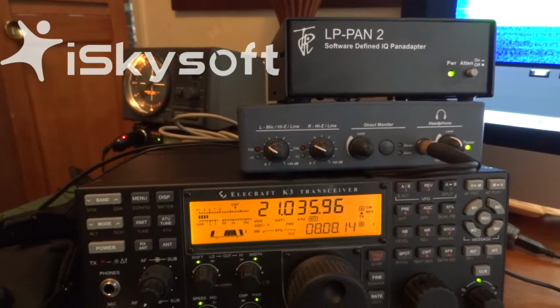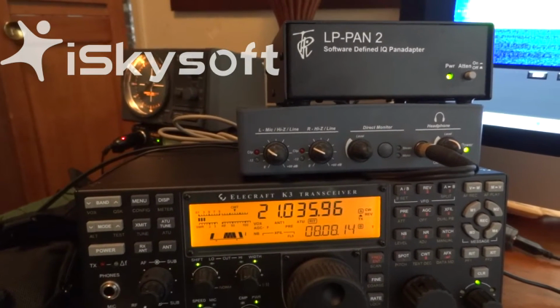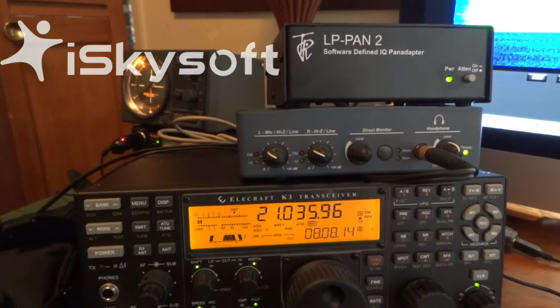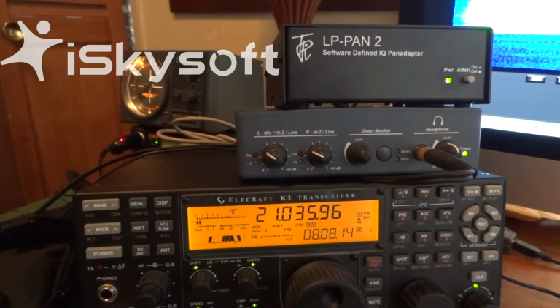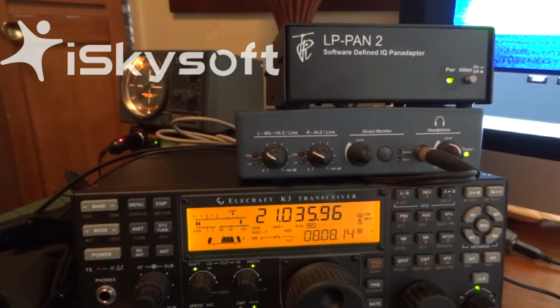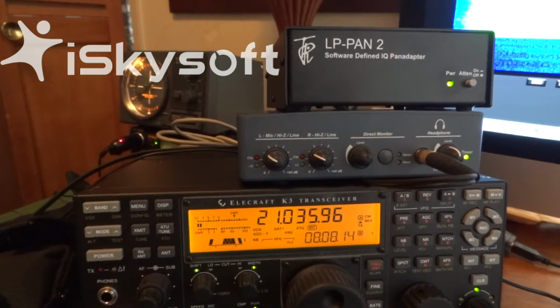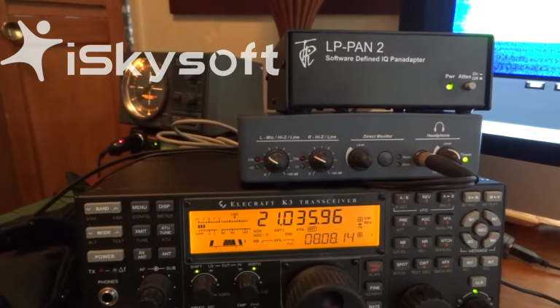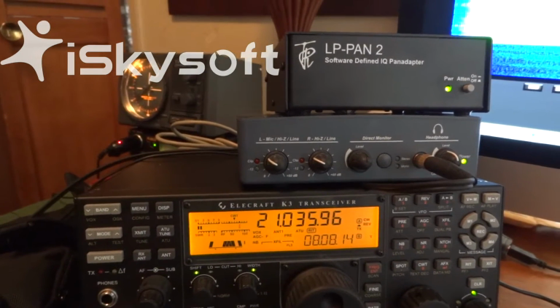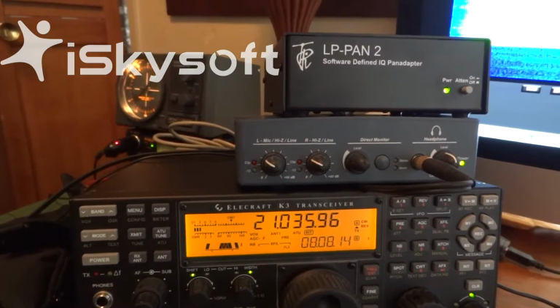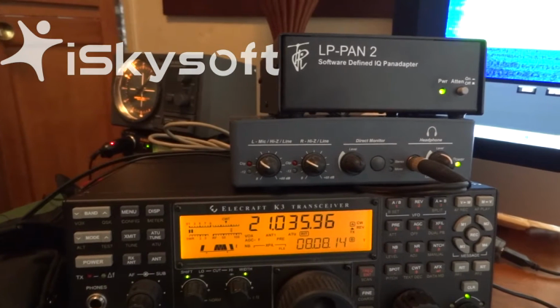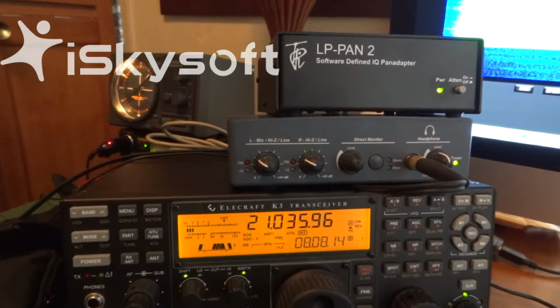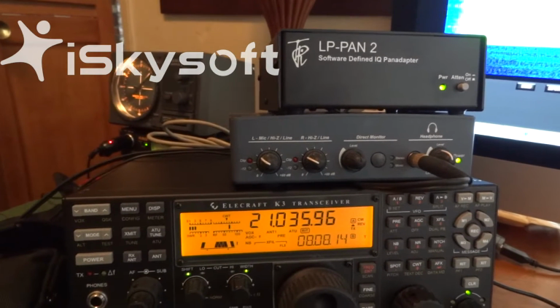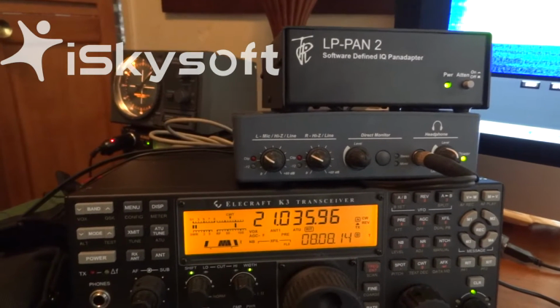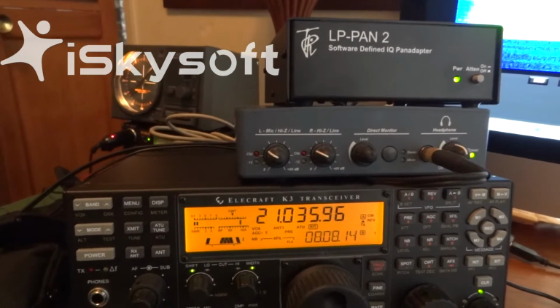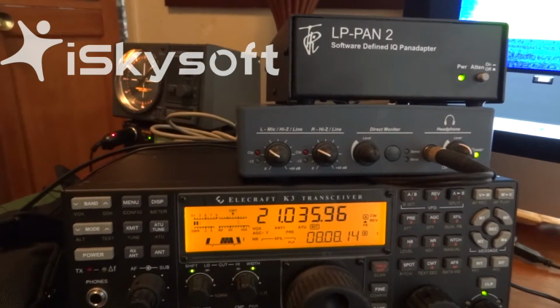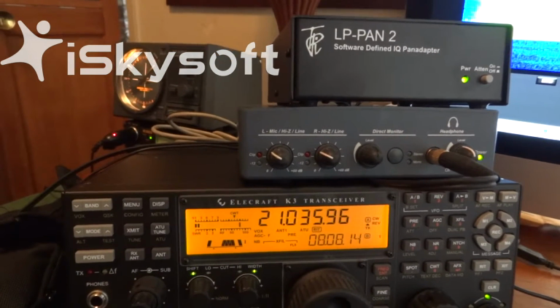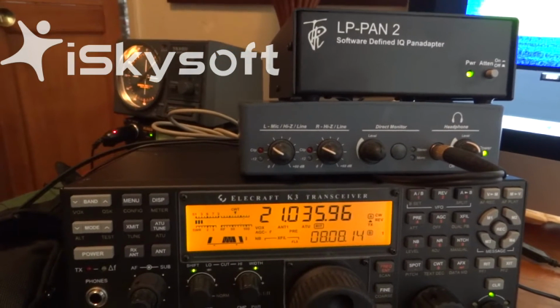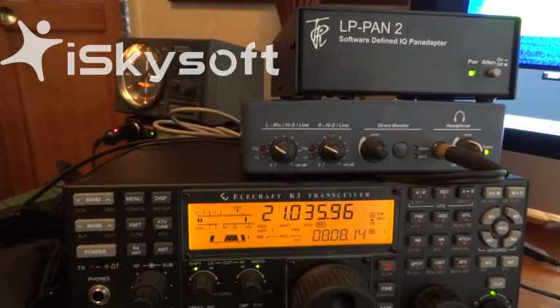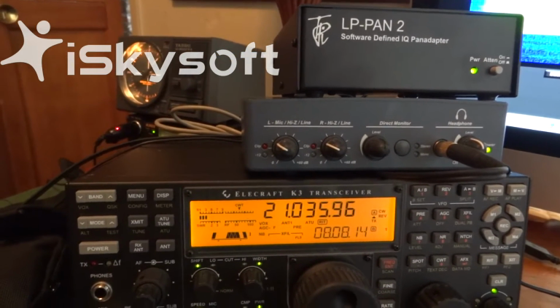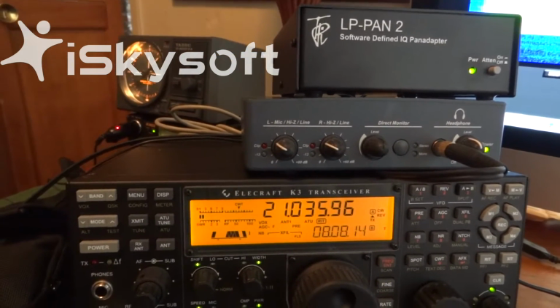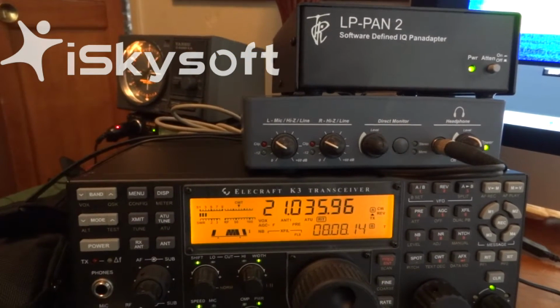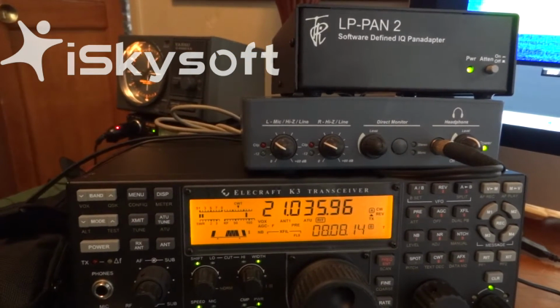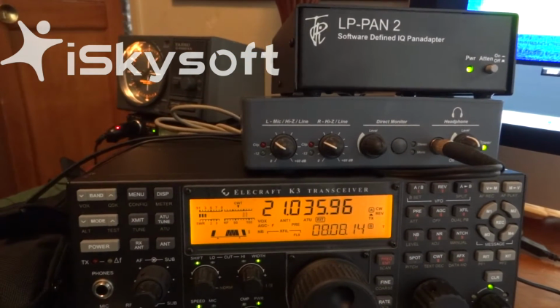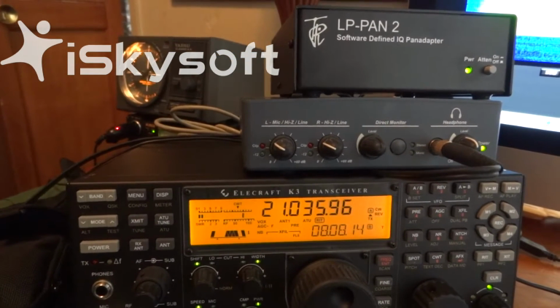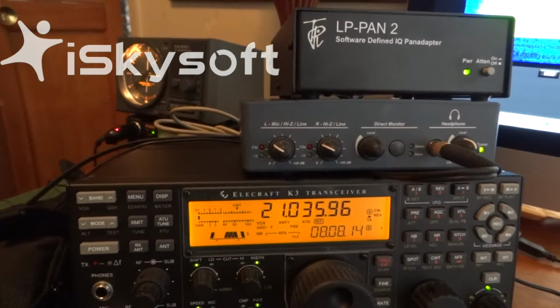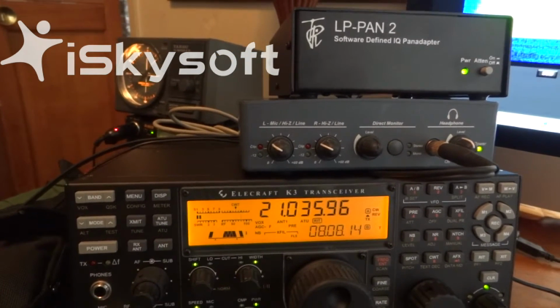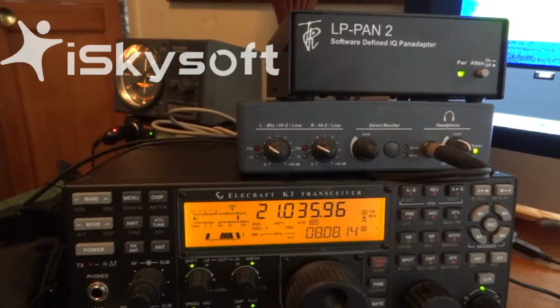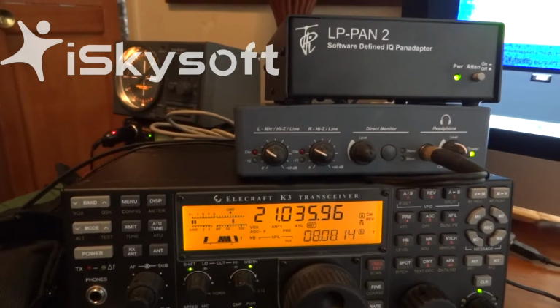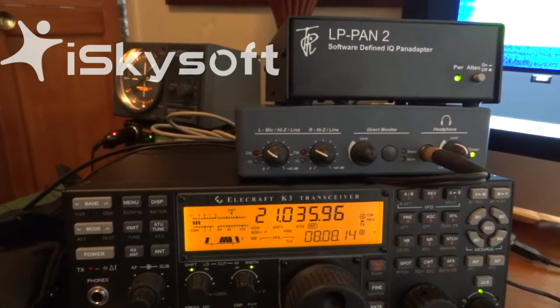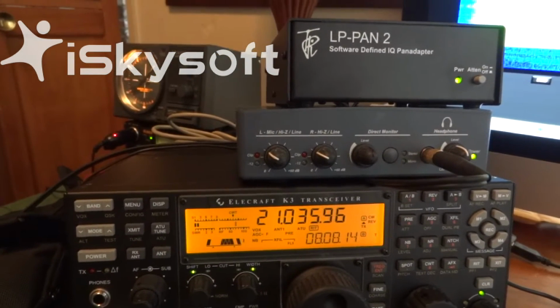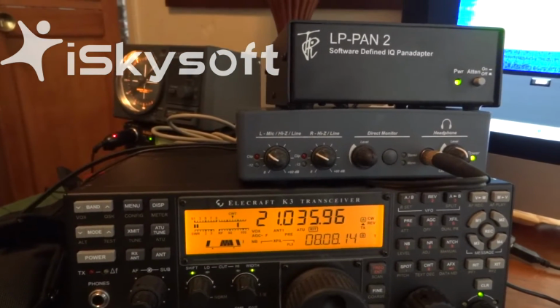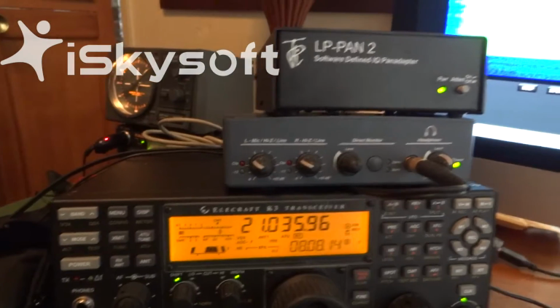I'm going to show you a horrendous power line interference that I have on 21 MHz on the CW band.